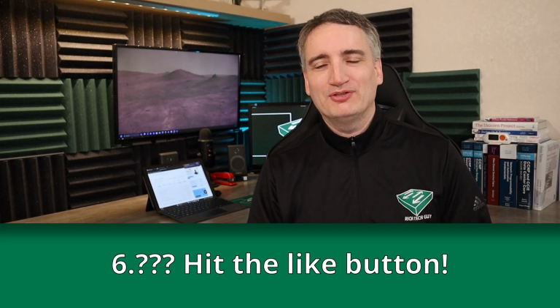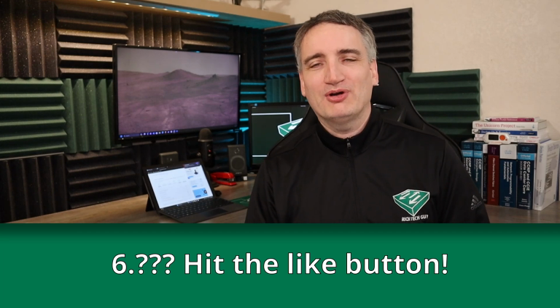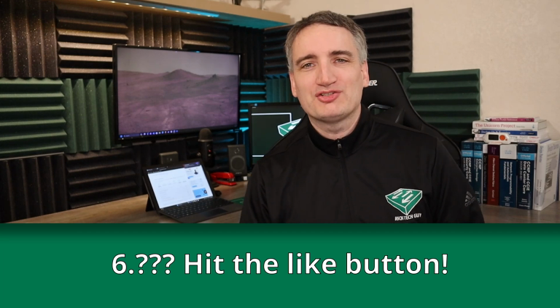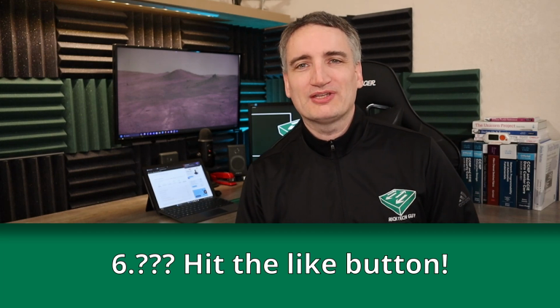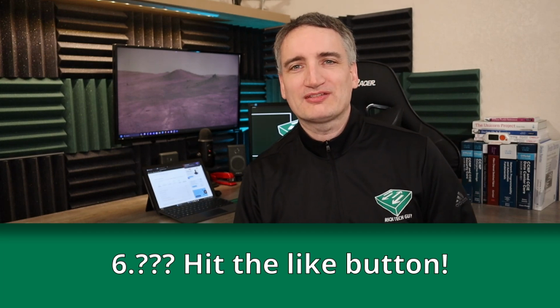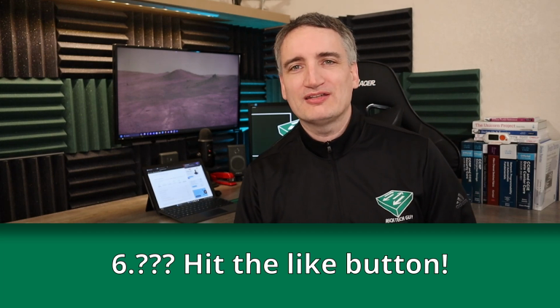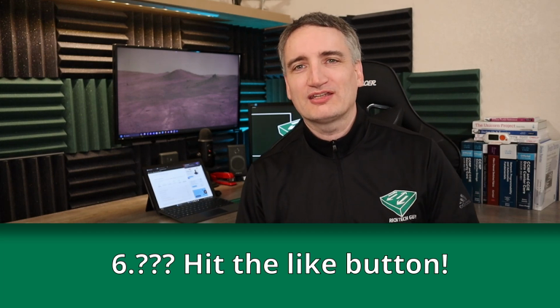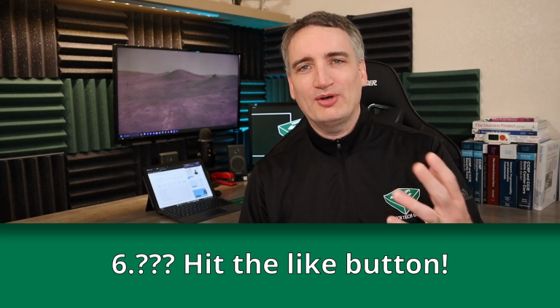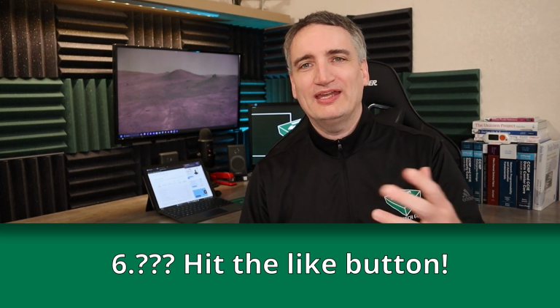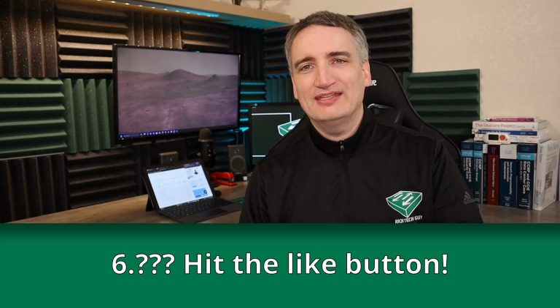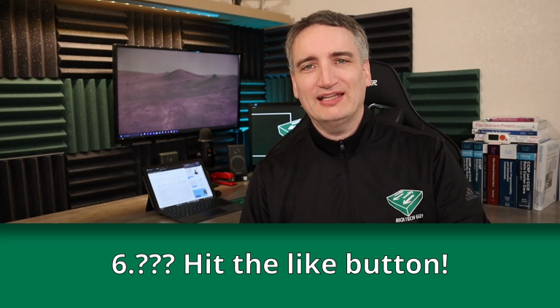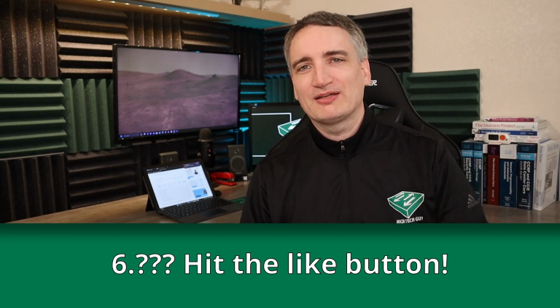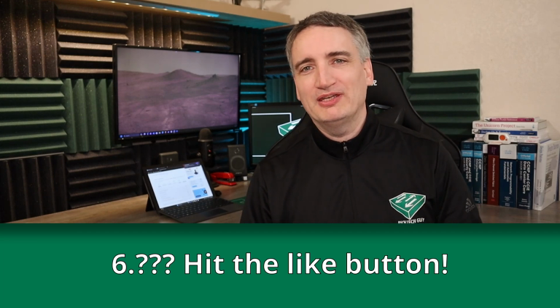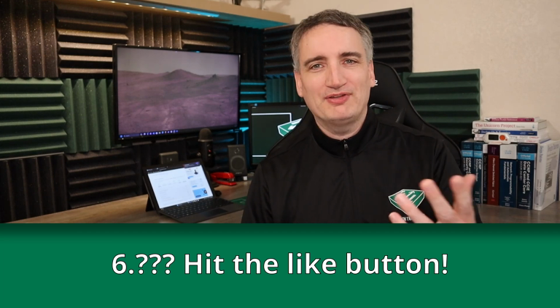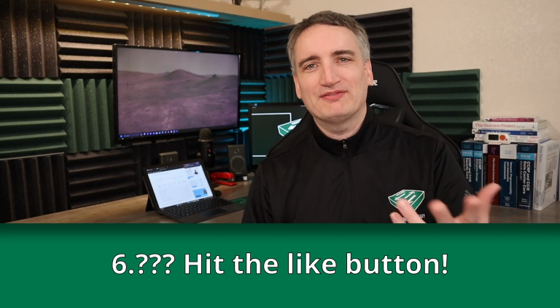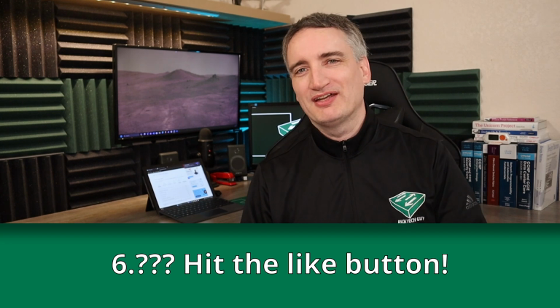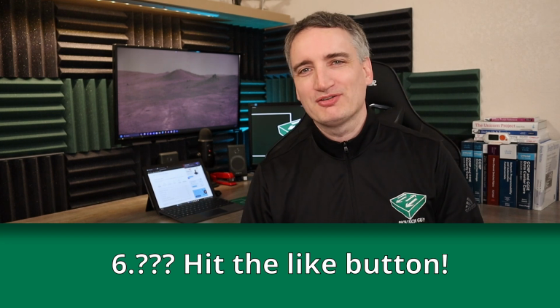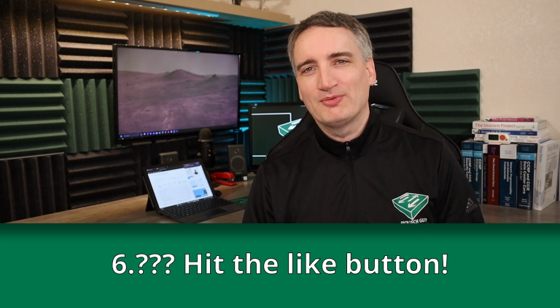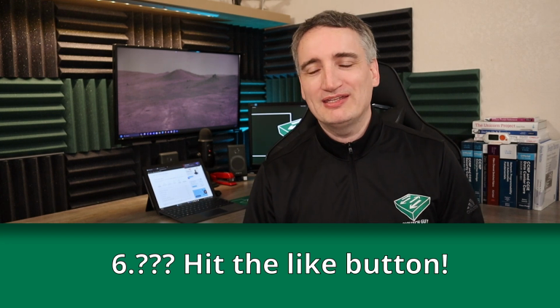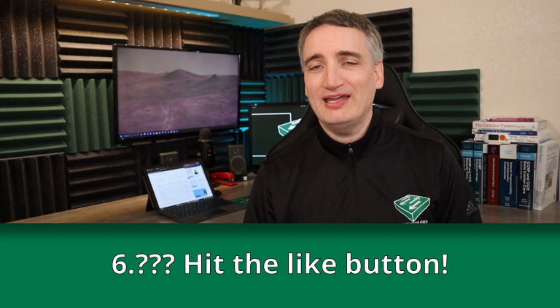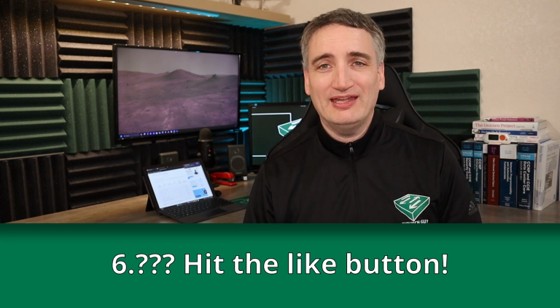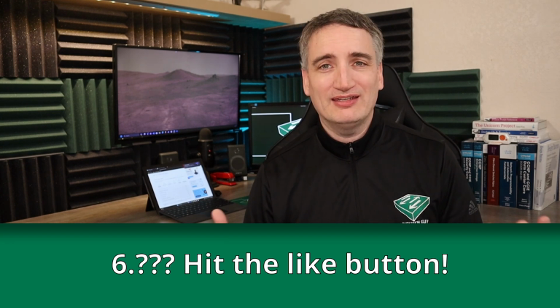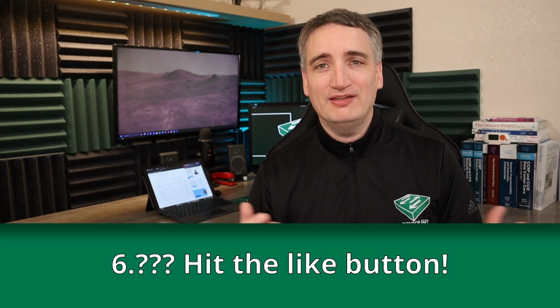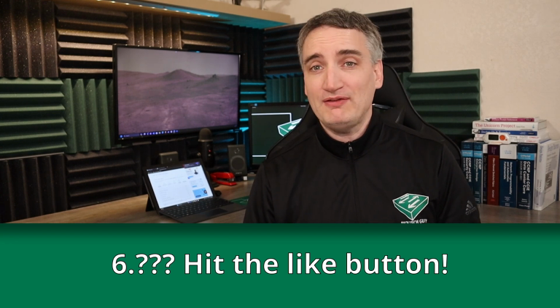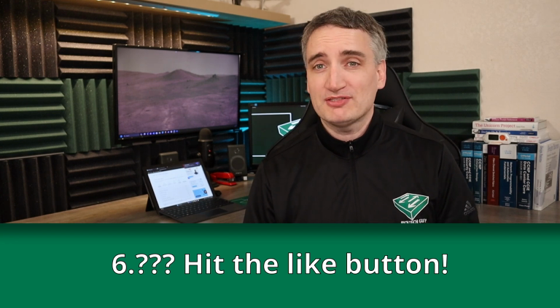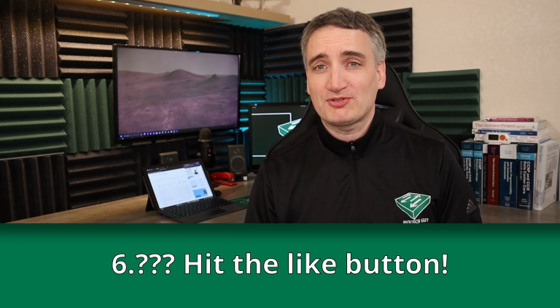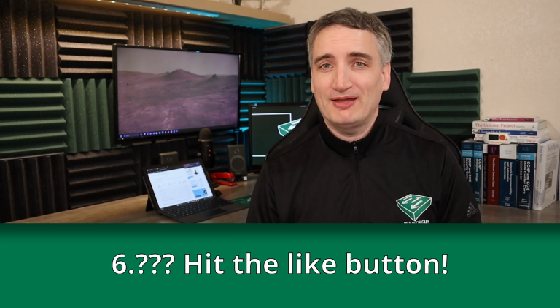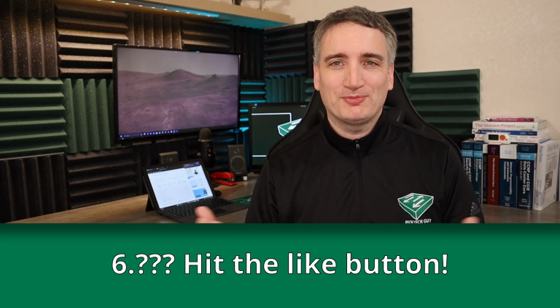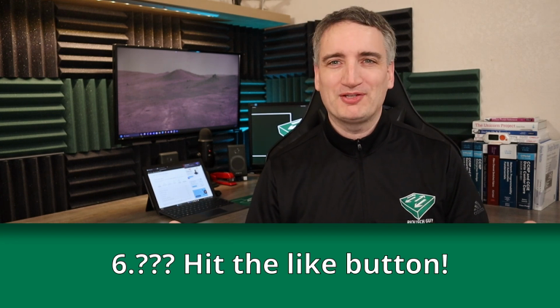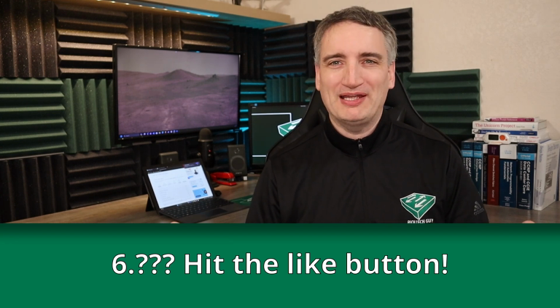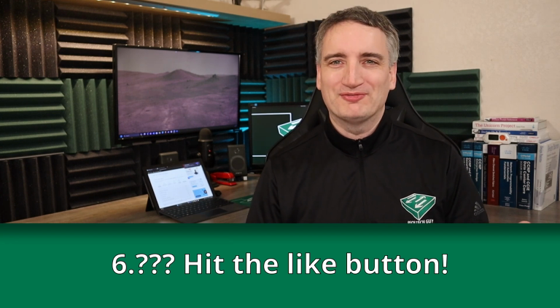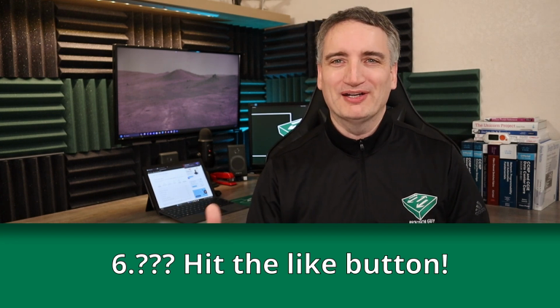If you are enjoying this content, go ahead and hit that like button if you haven't done so already. And if you haven't subscribed, what are you waiting for? Hit that as well.